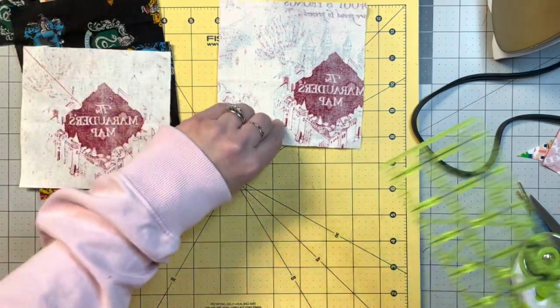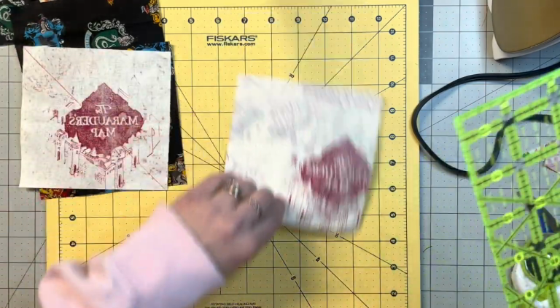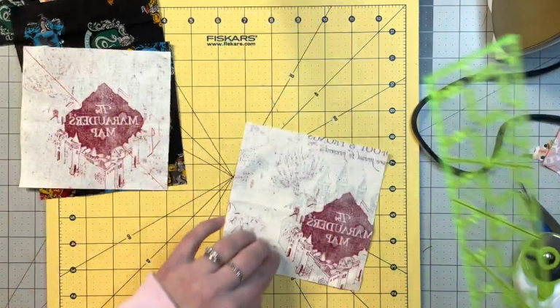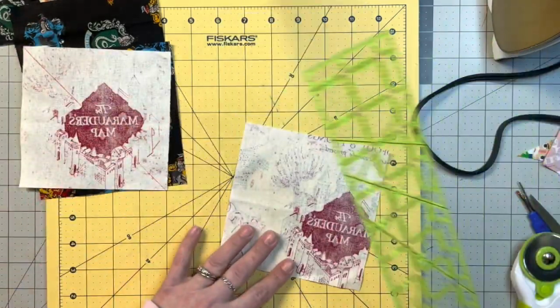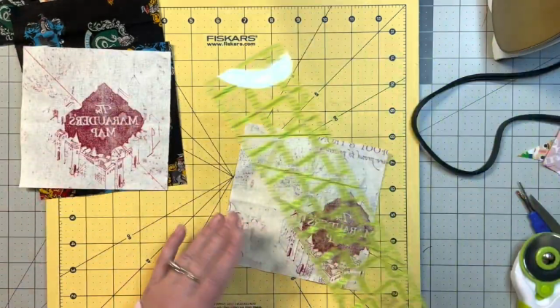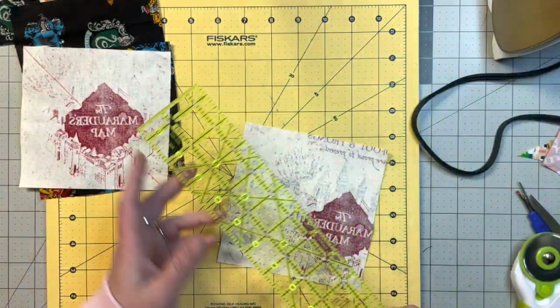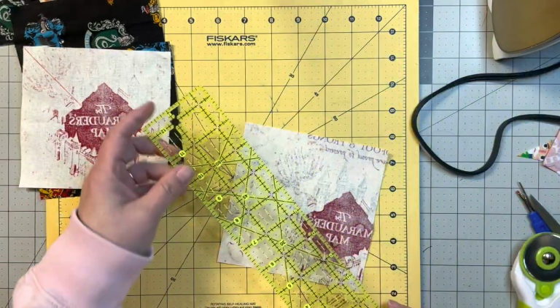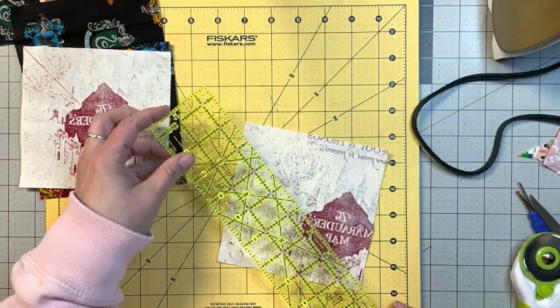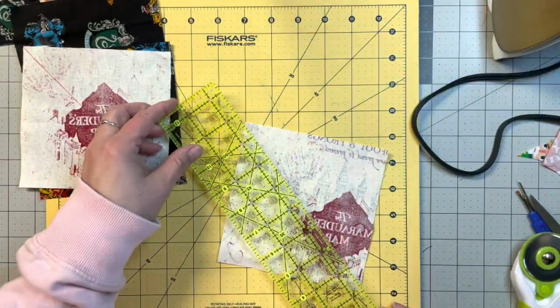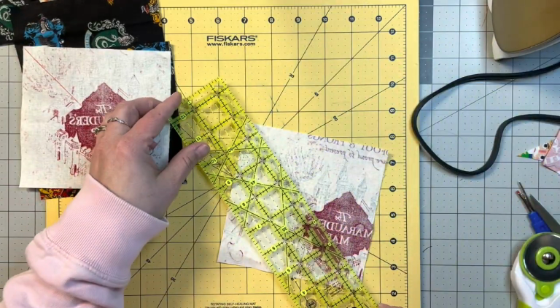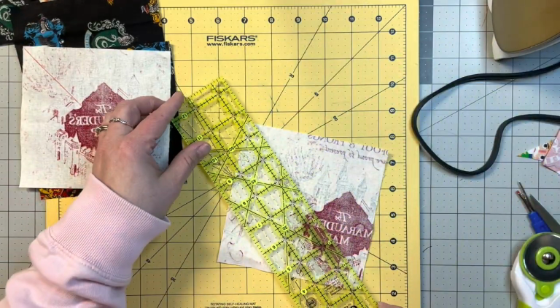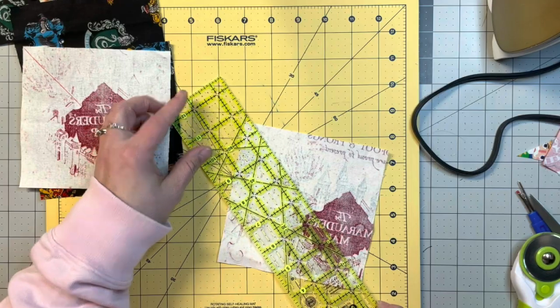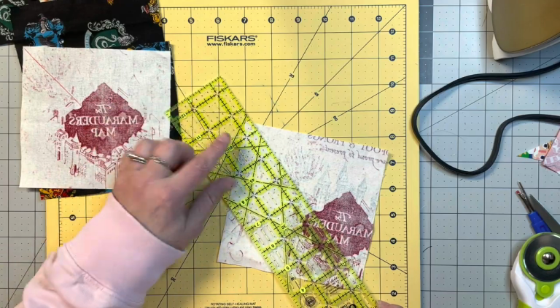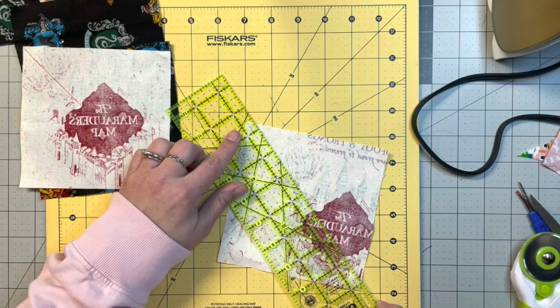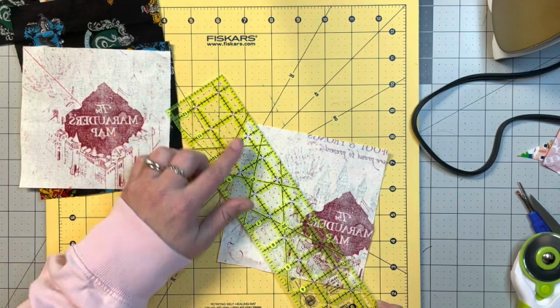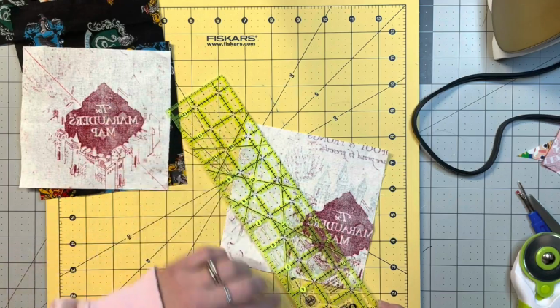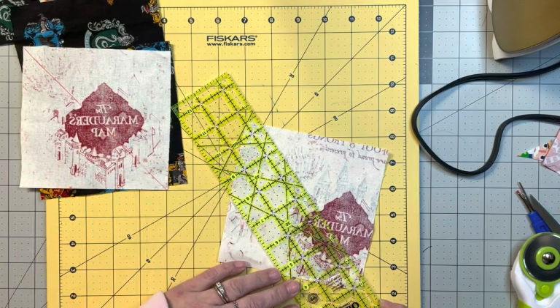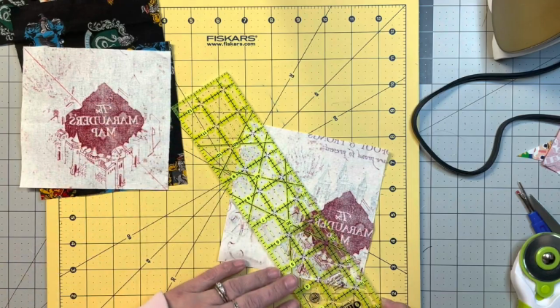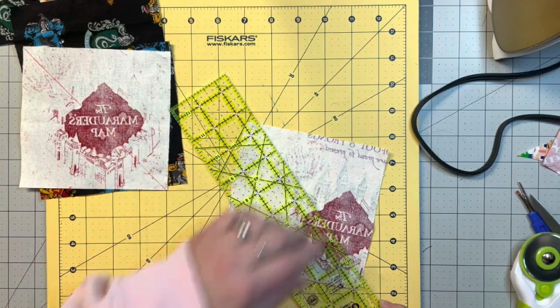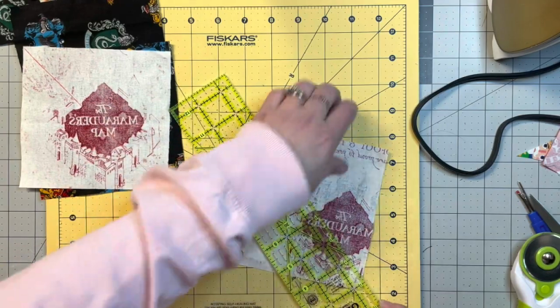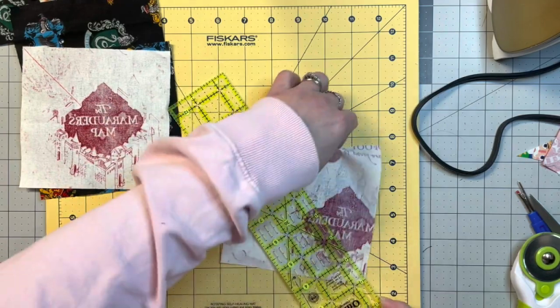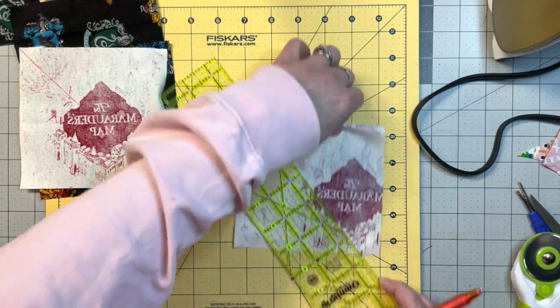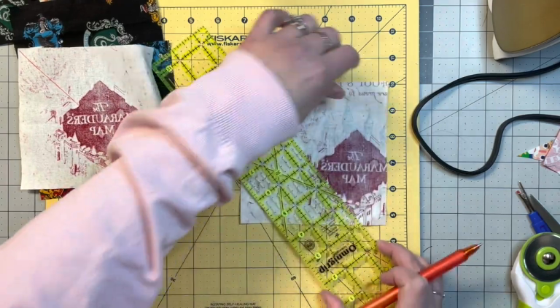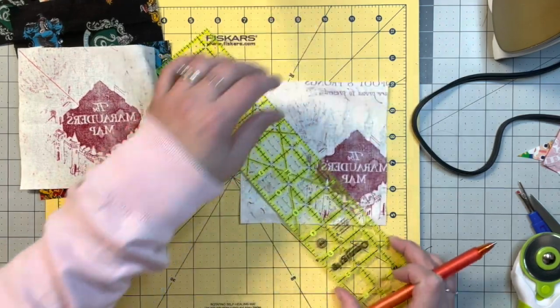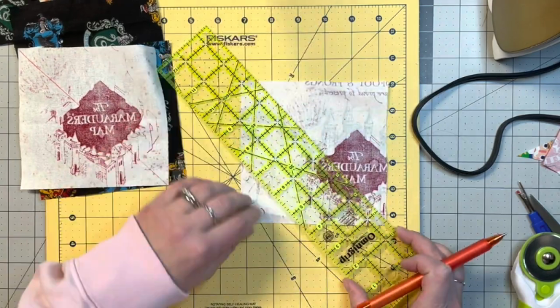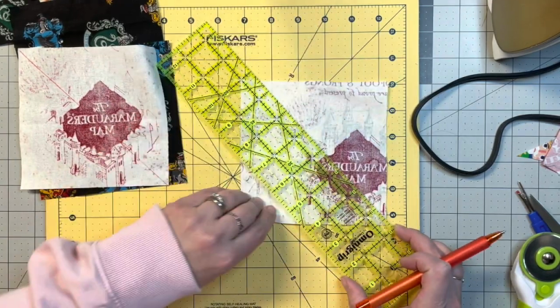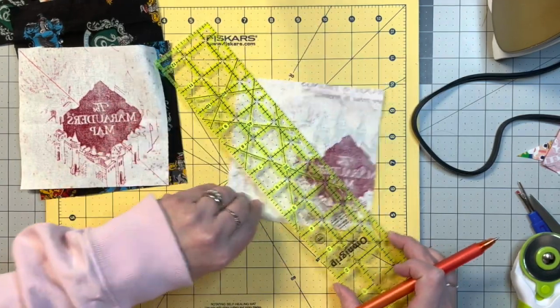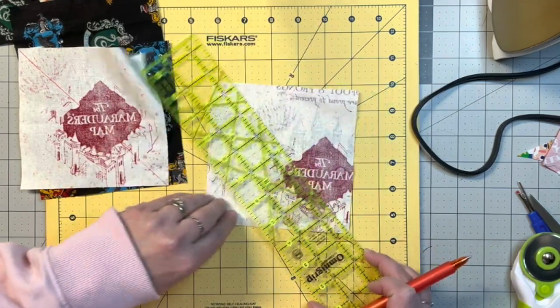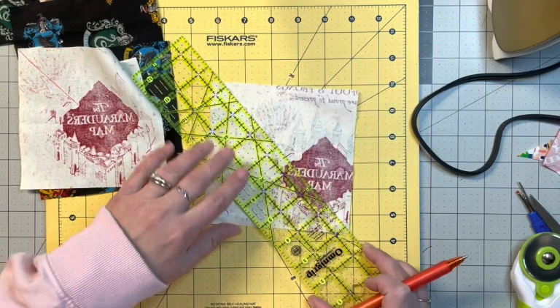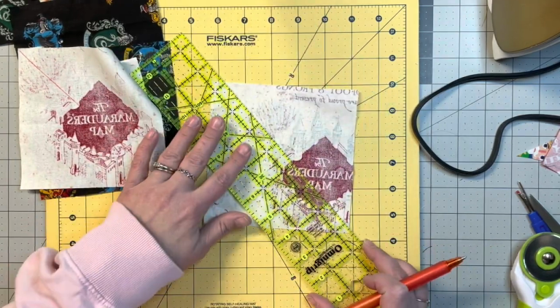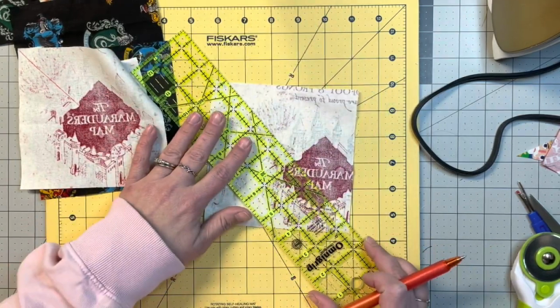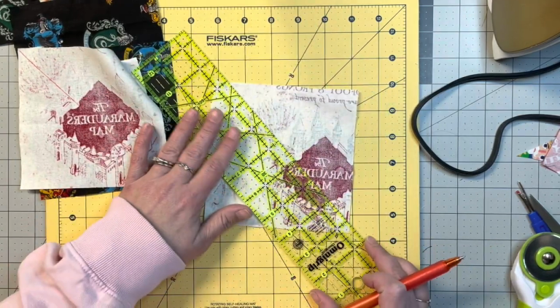For the first one, we're going to lay out the edge of our ruler corner to corner and just draw a line straight down — we're using orange today since I can't find my black pen. We'll lay that to the side.